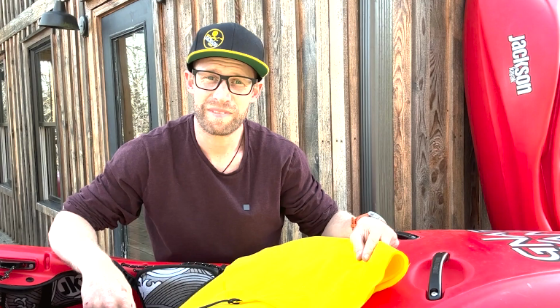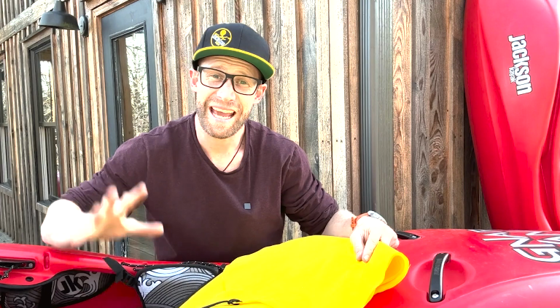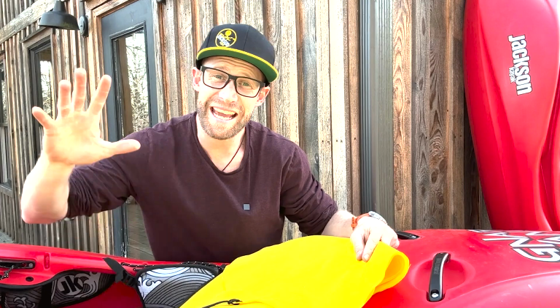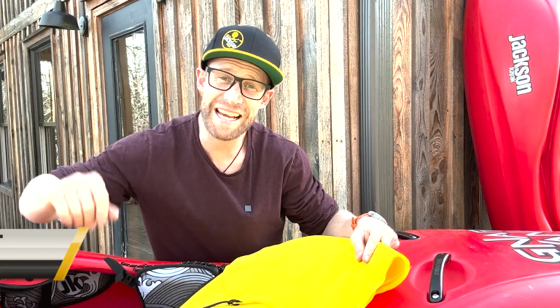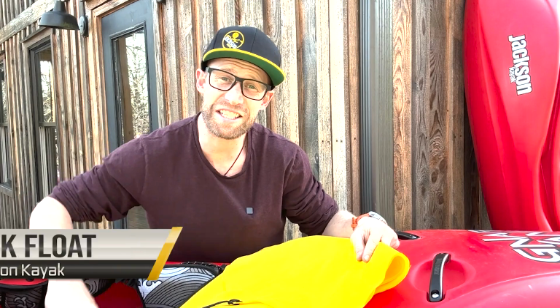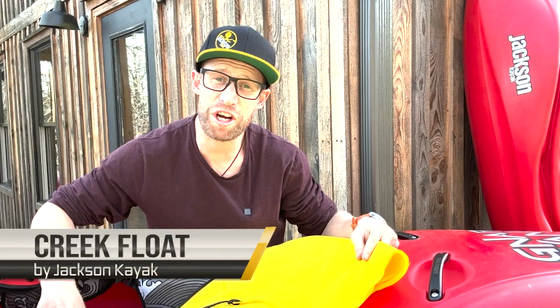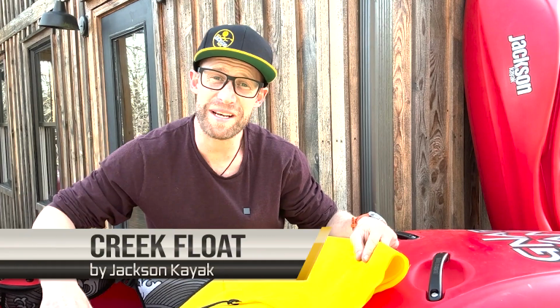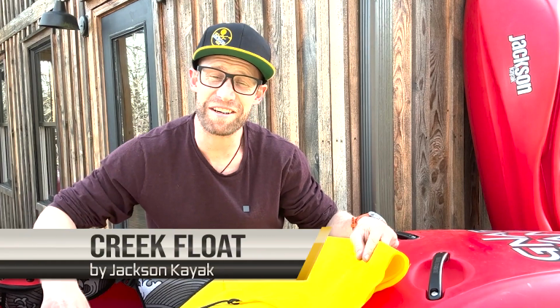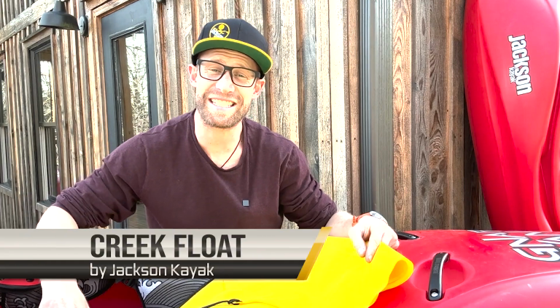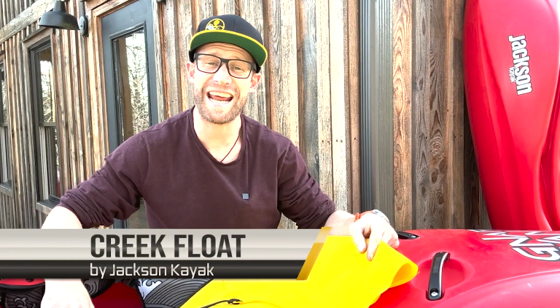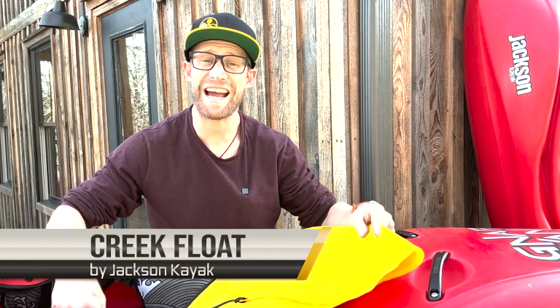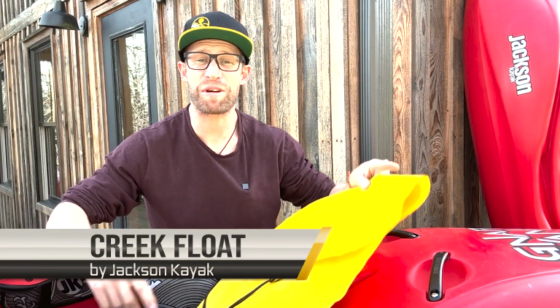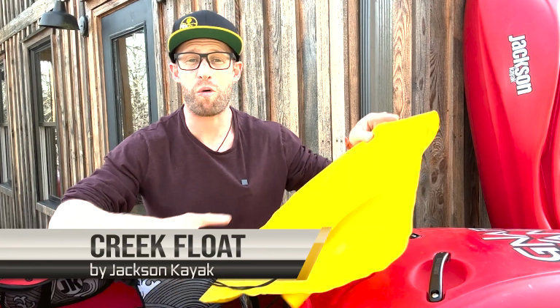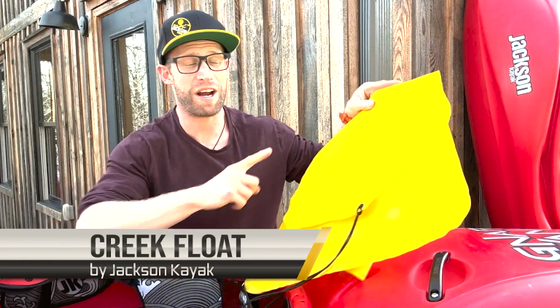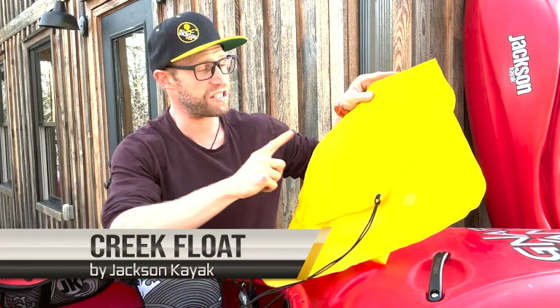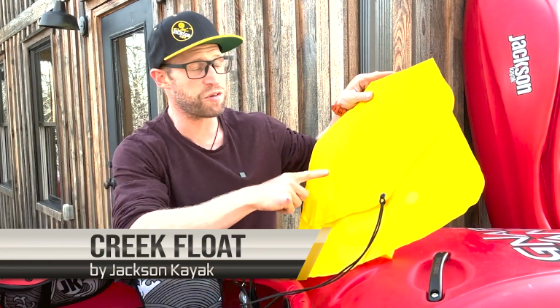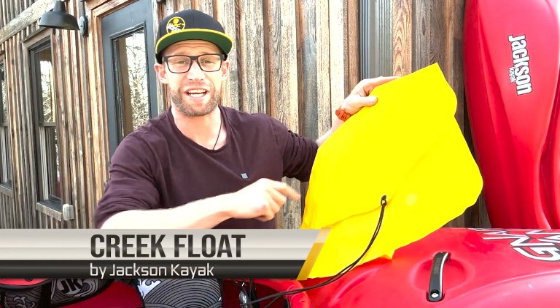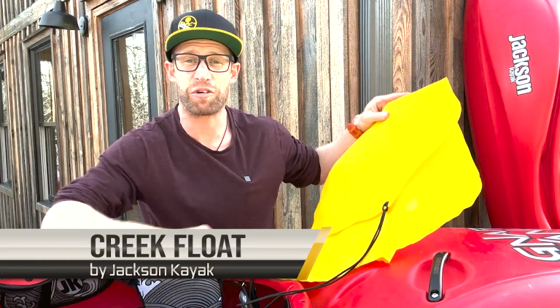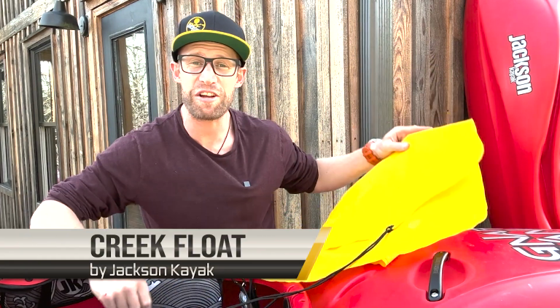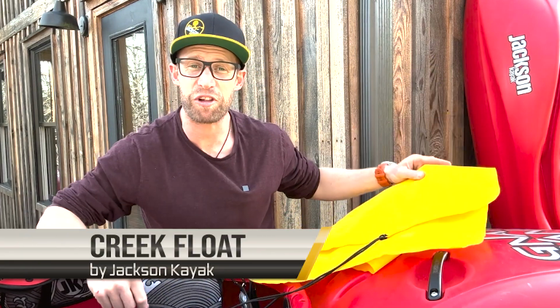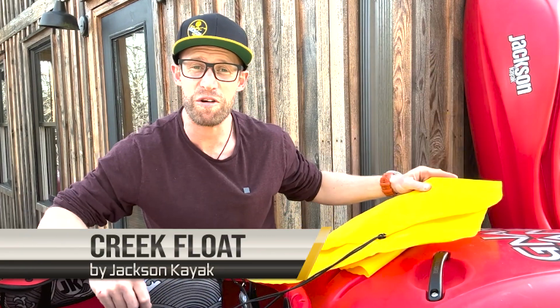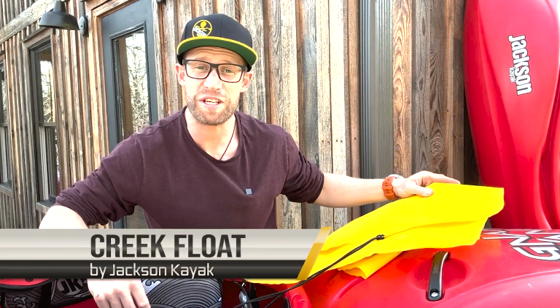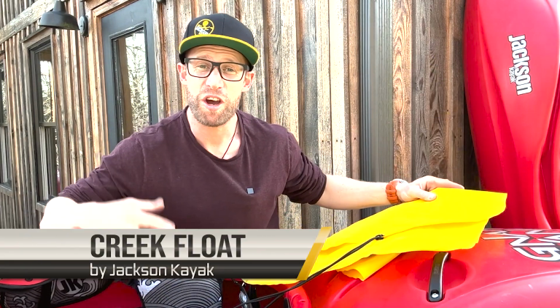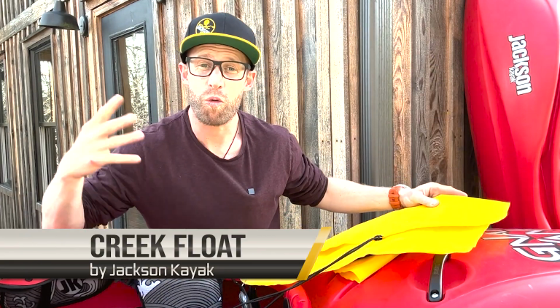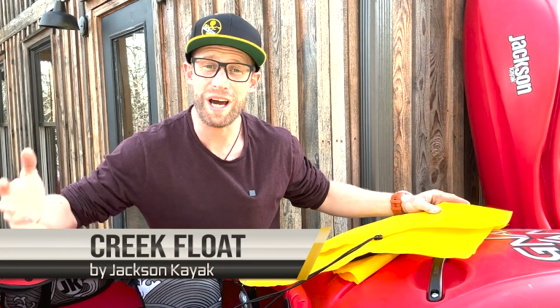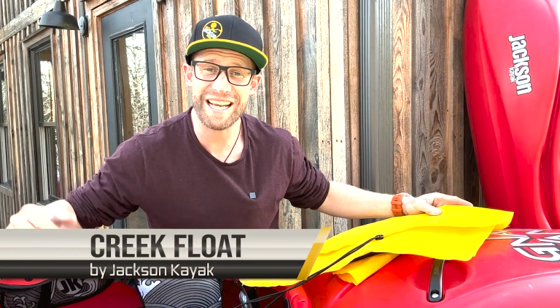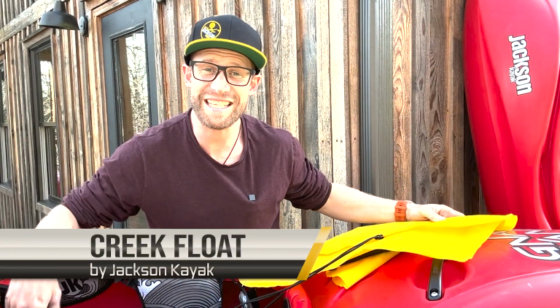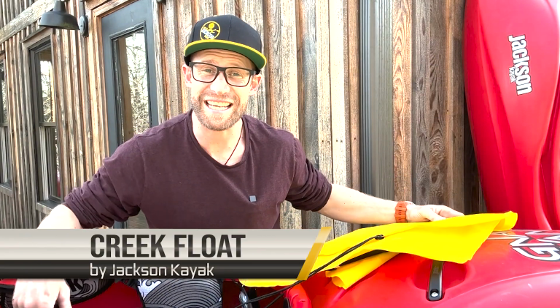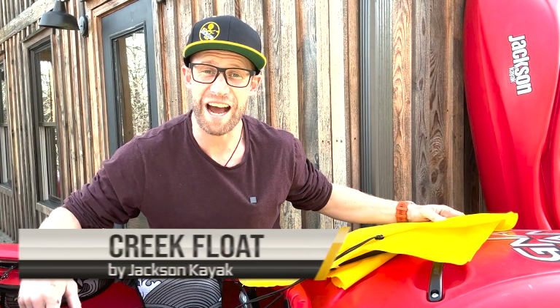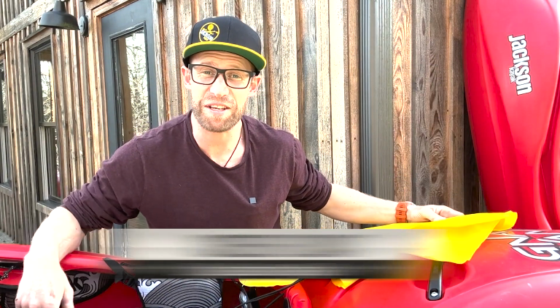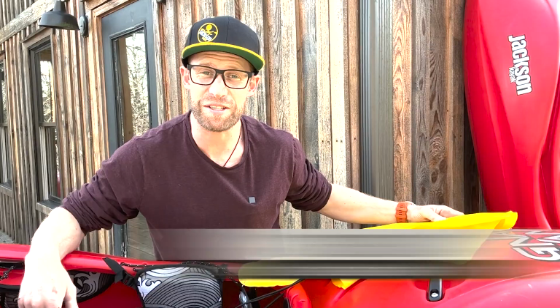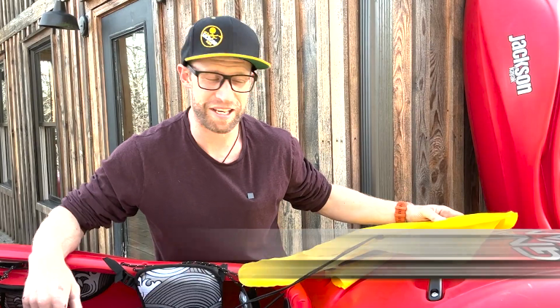Hey guys, Nick Troutman here, and today I'm going to walk us through the creek float — what it is, and how to use it.